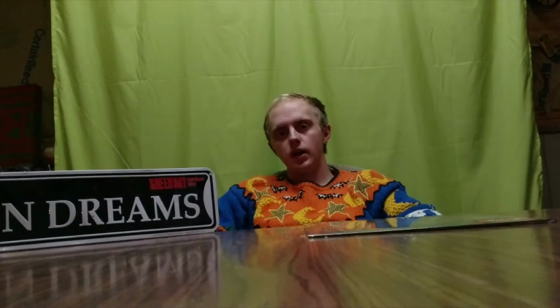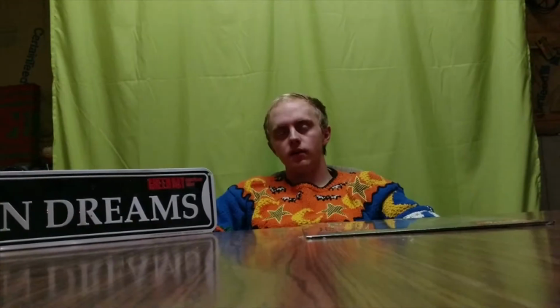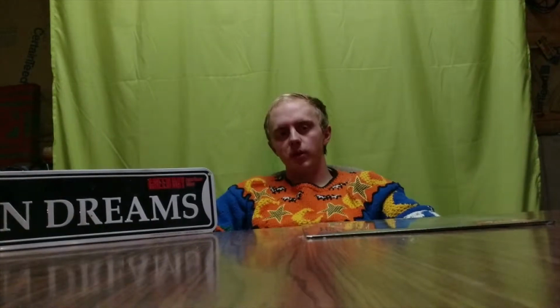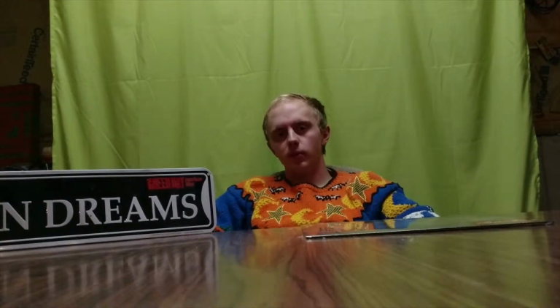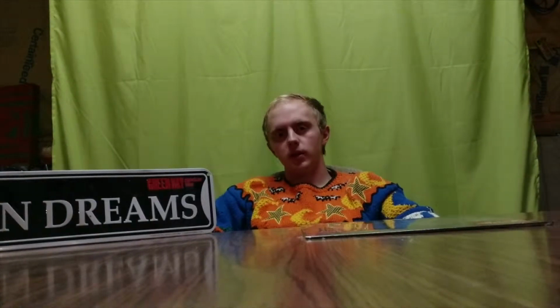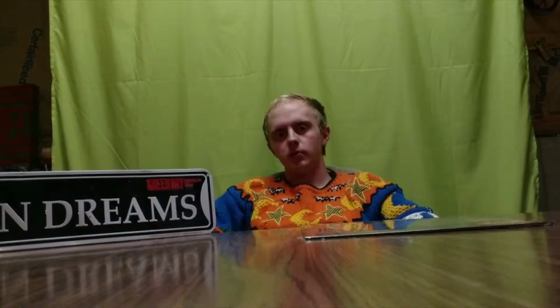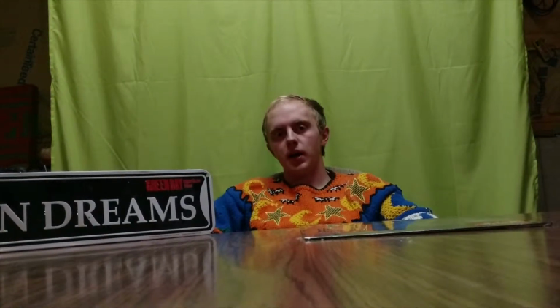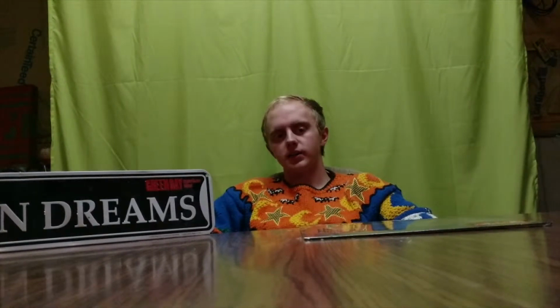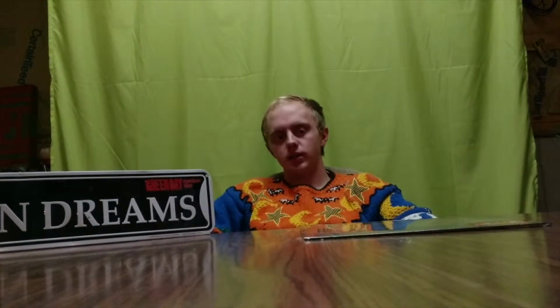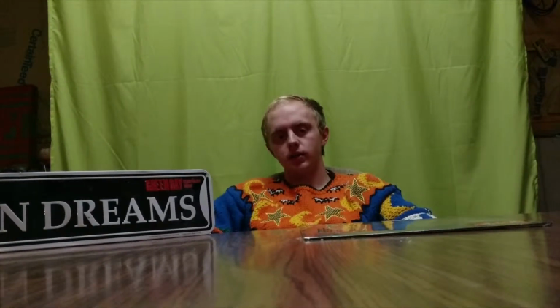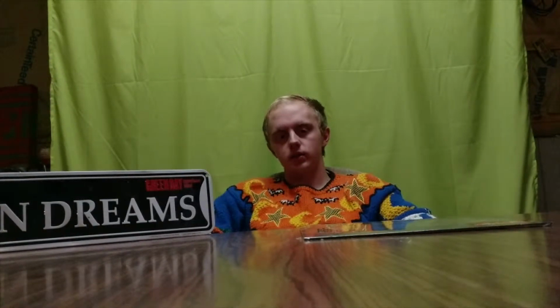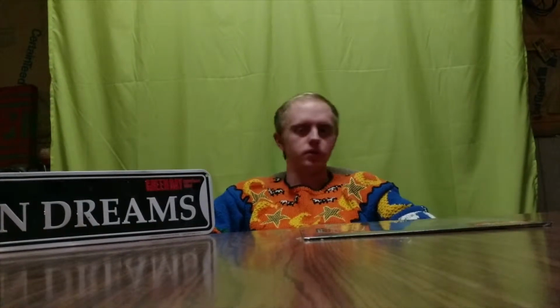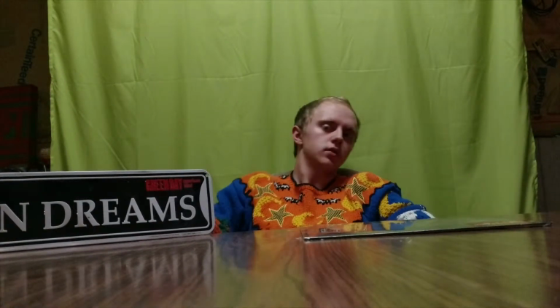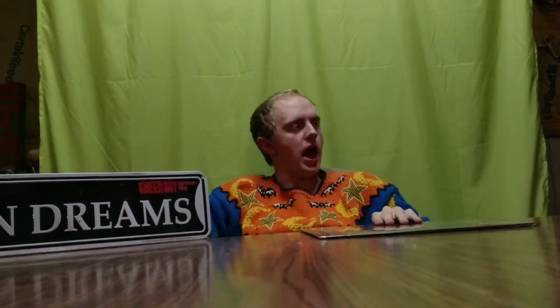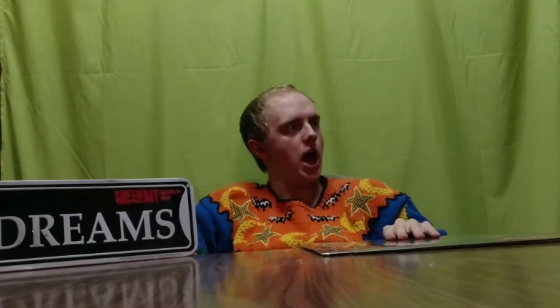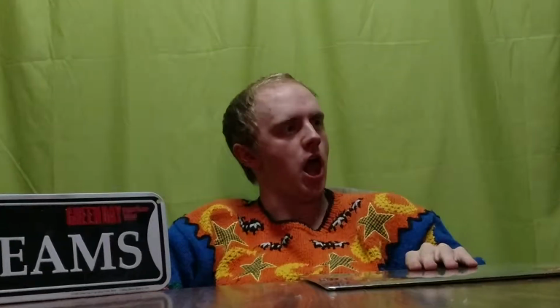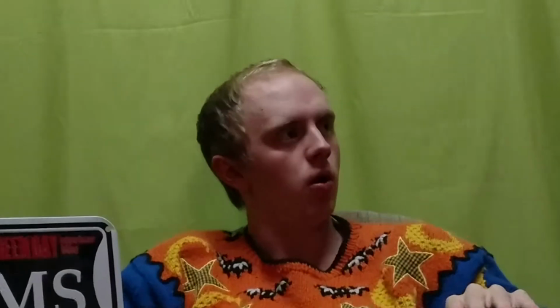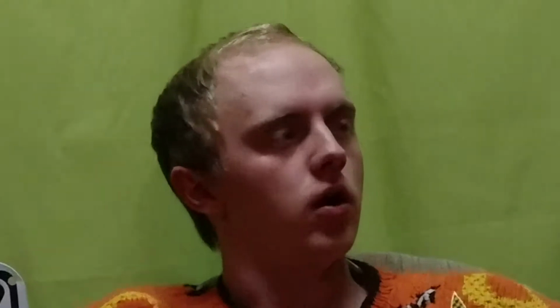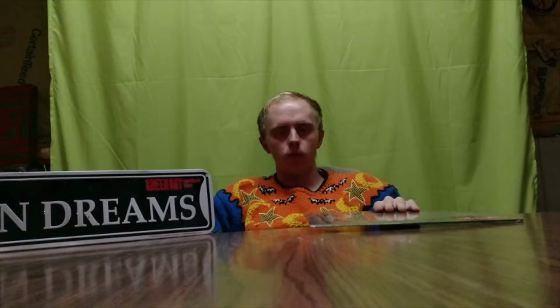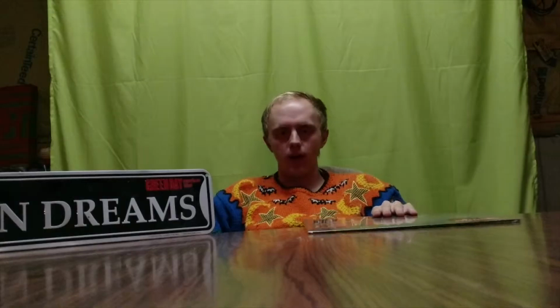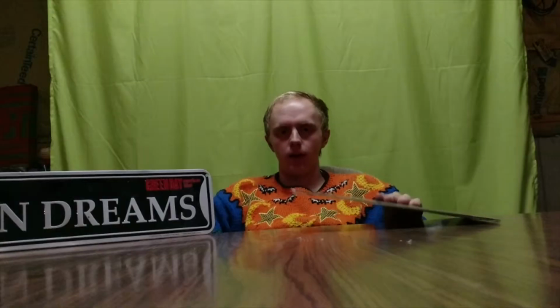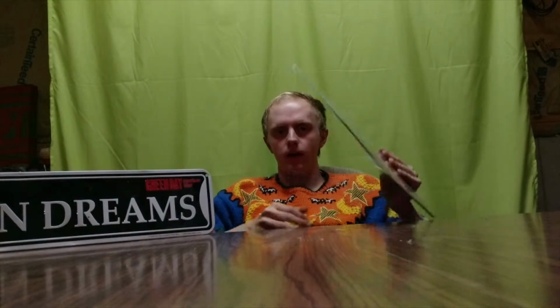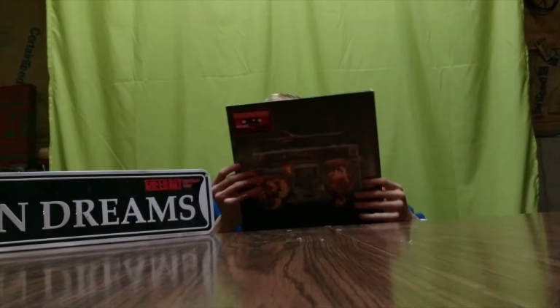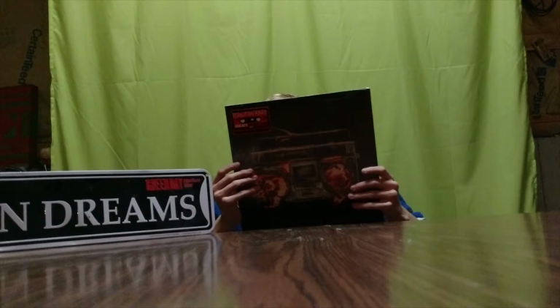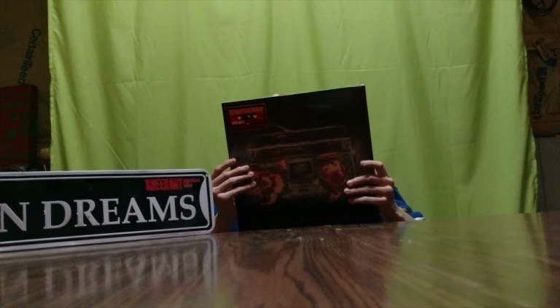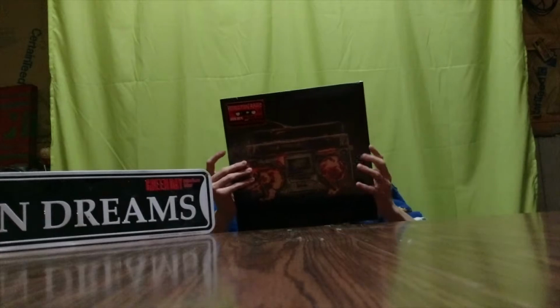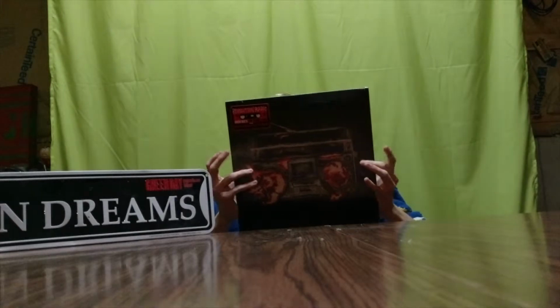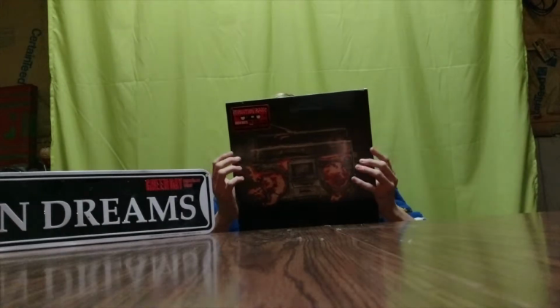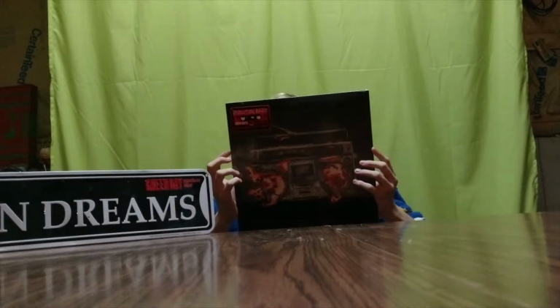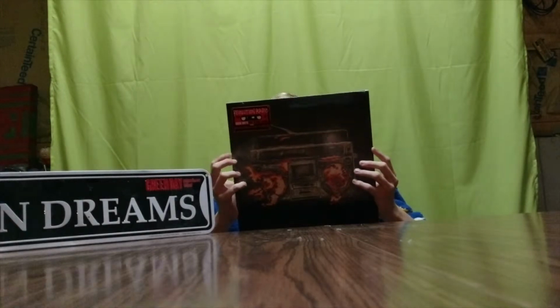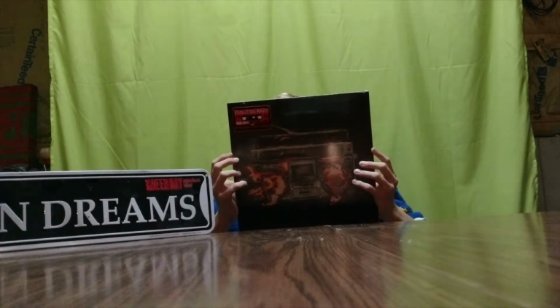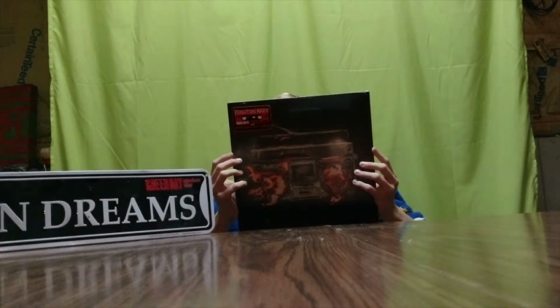Hey everybody, here with an unboxing. We got Green Day's new album here on vinyl.